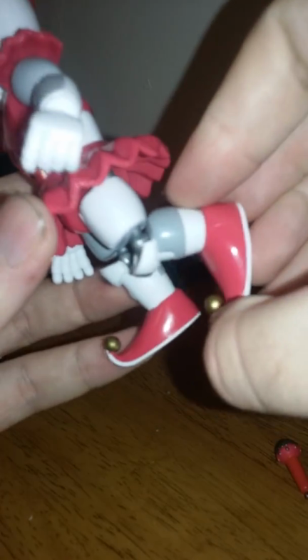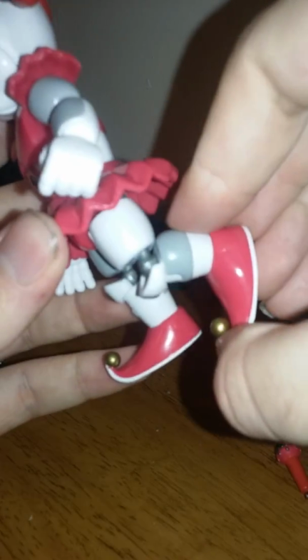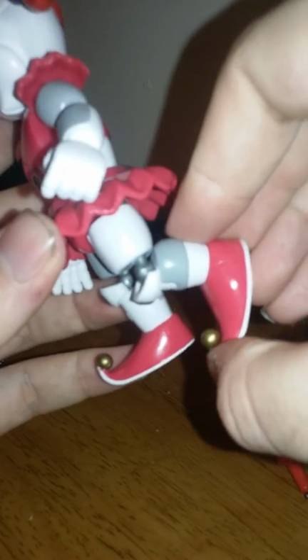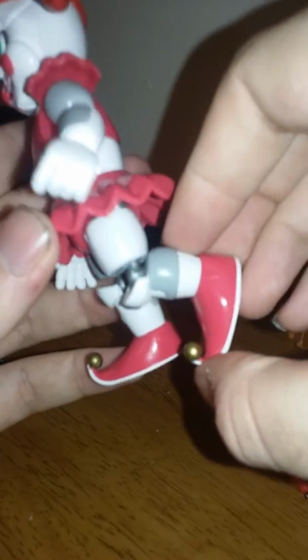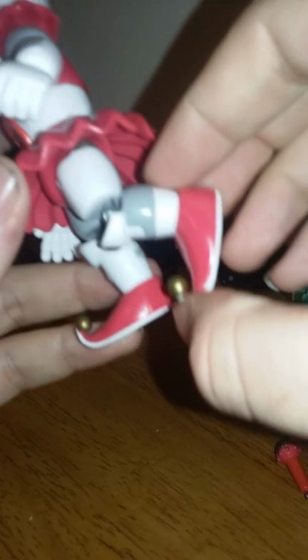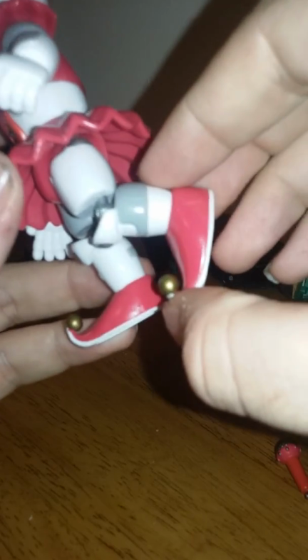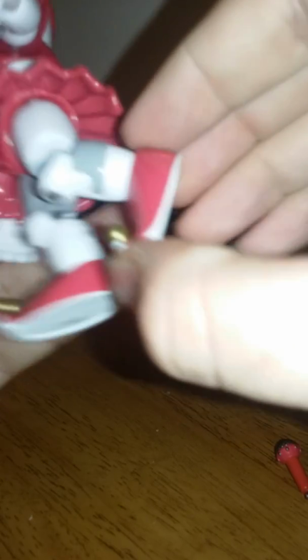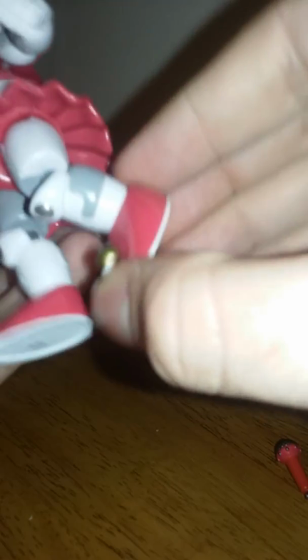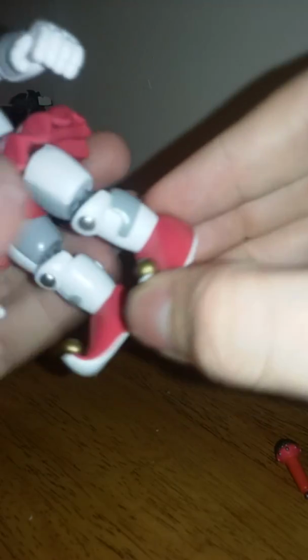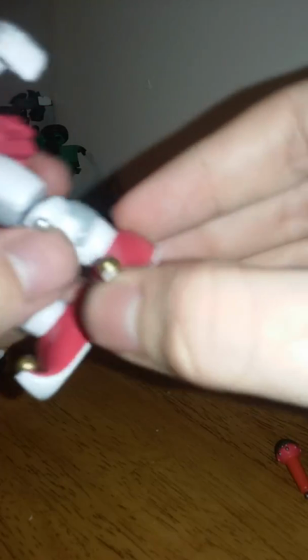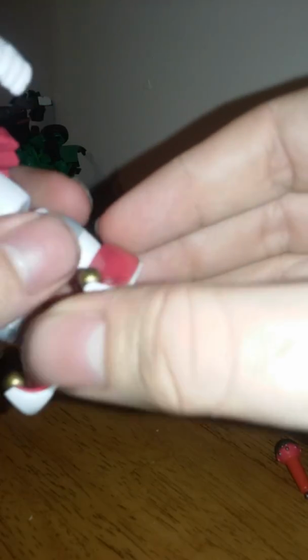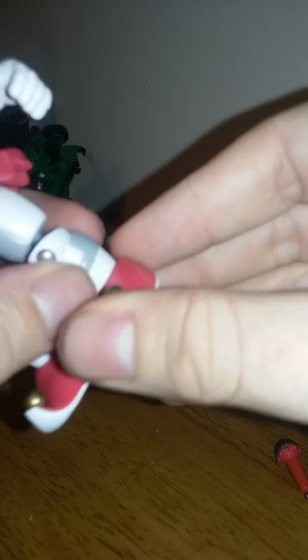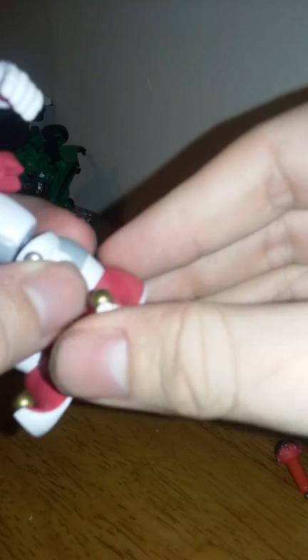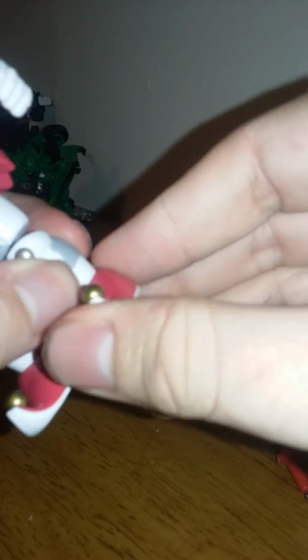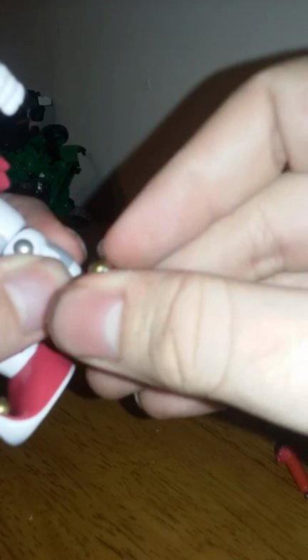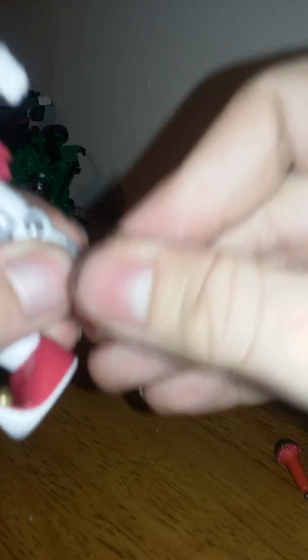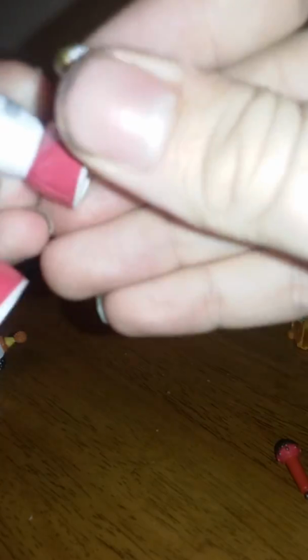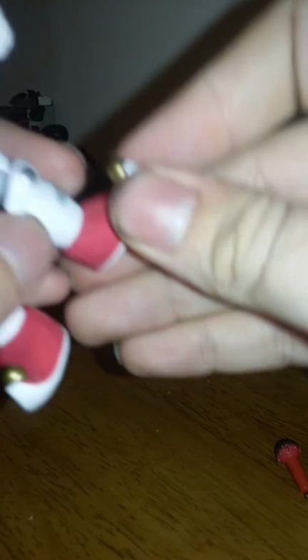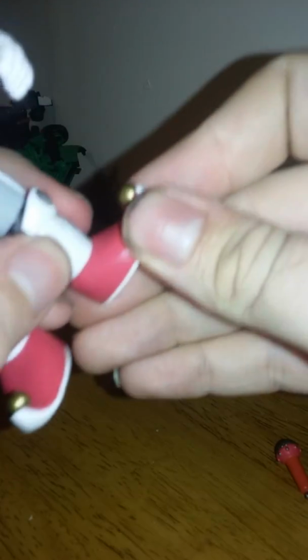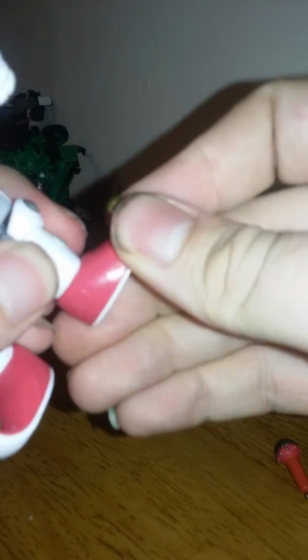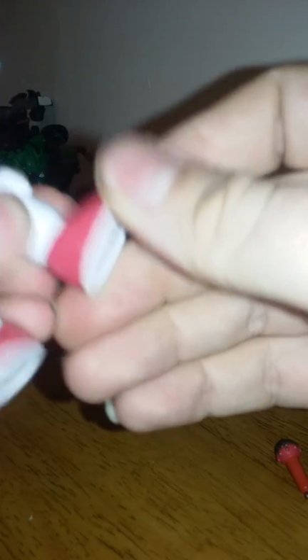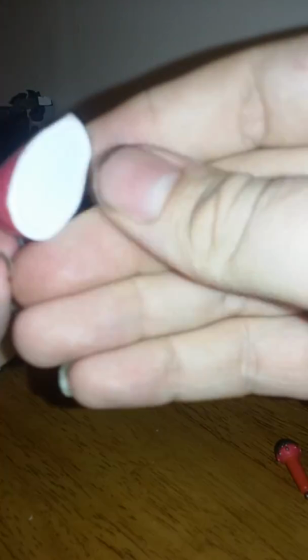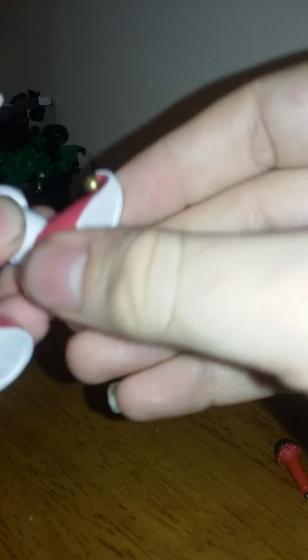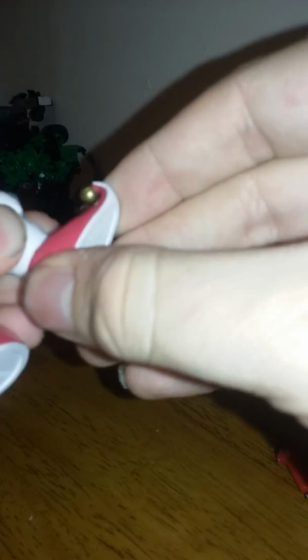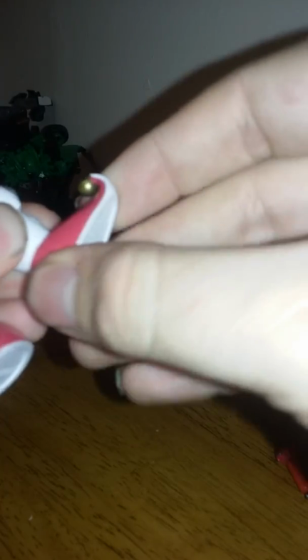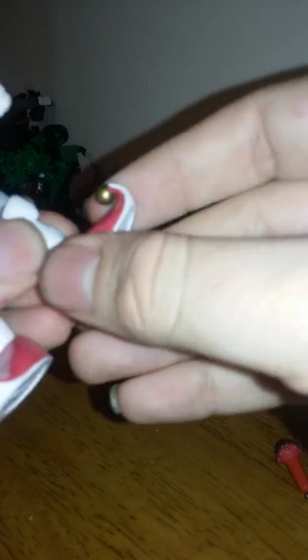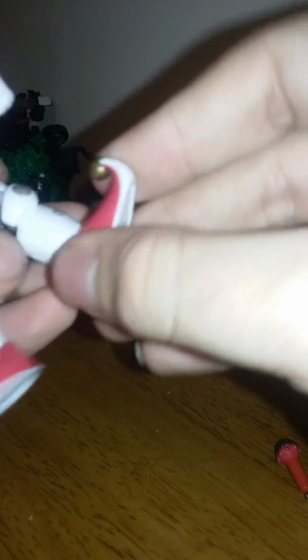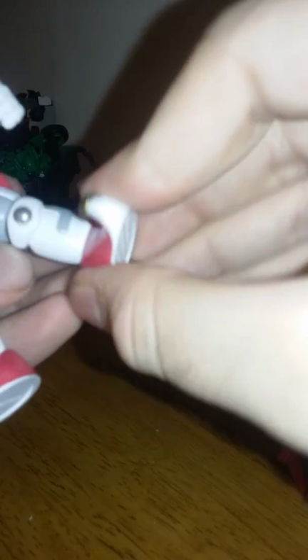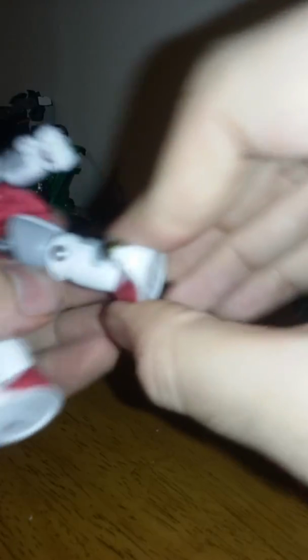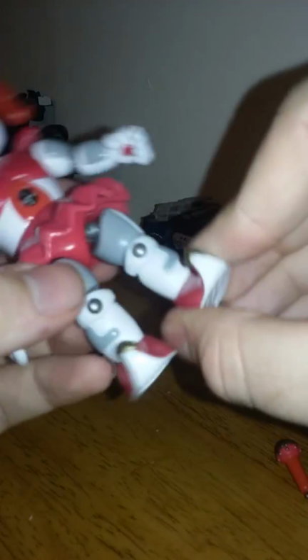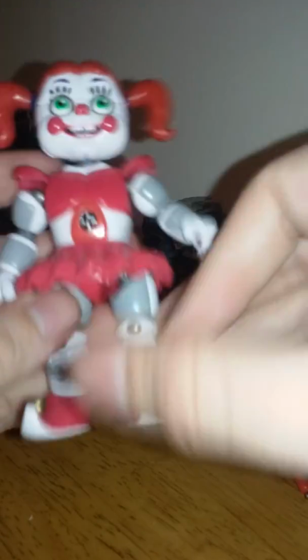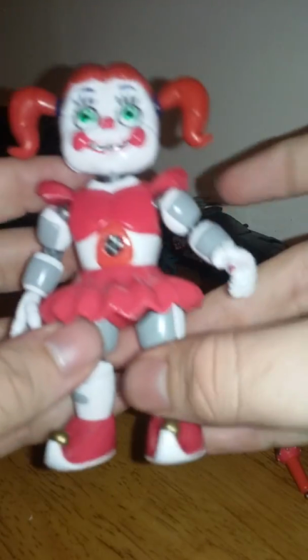Knee articulation is good. And no foot articulation.